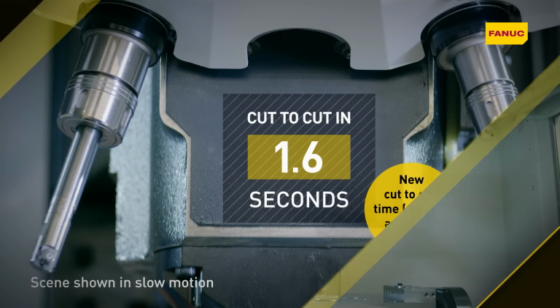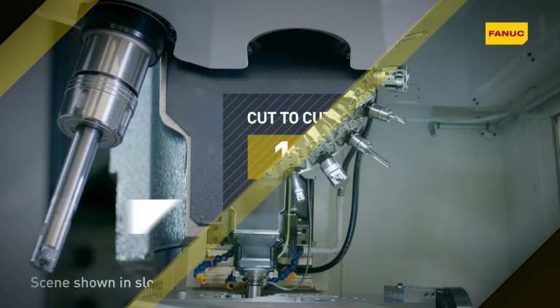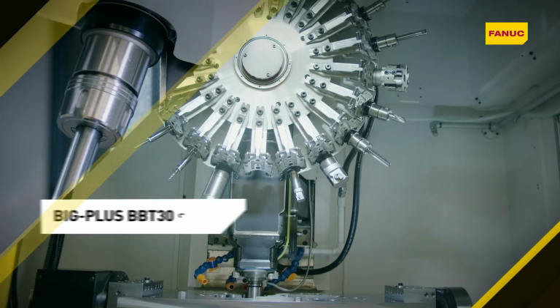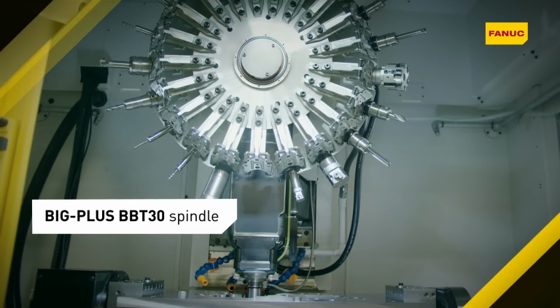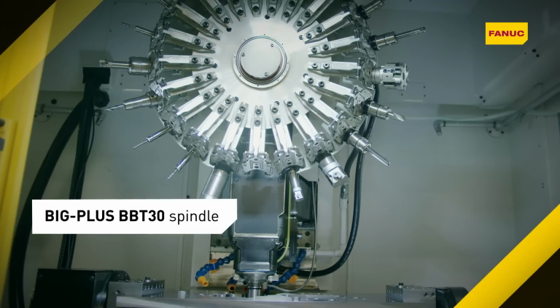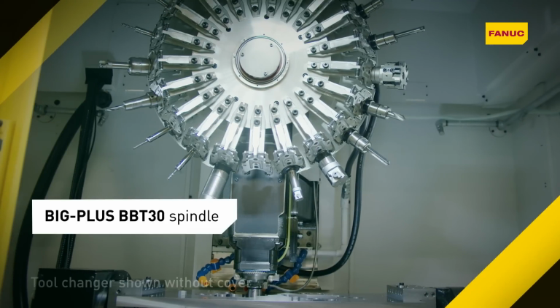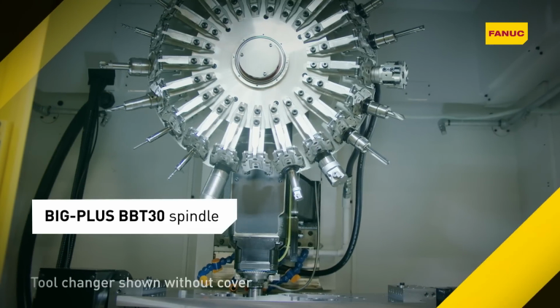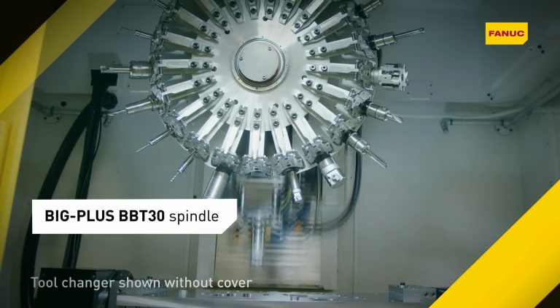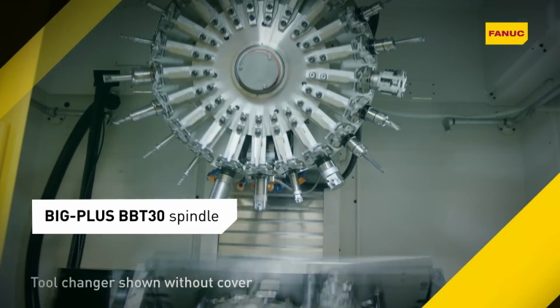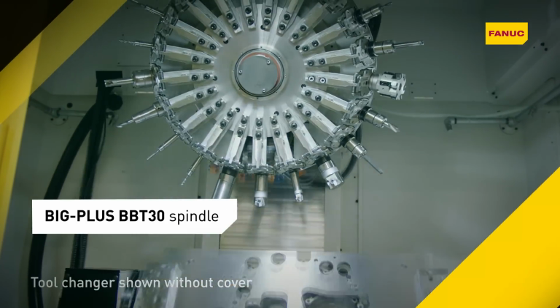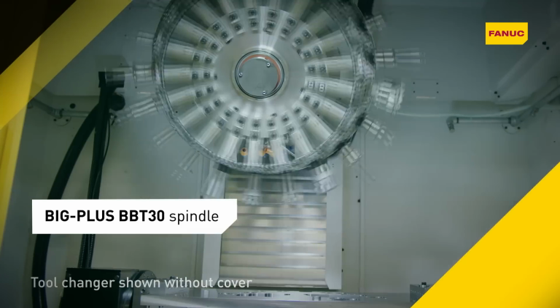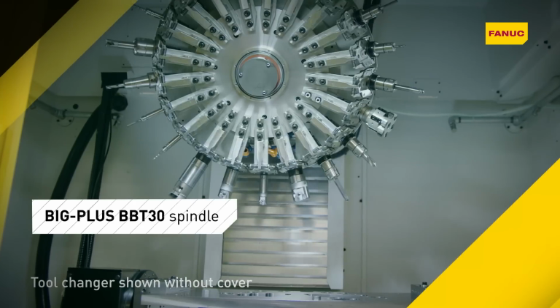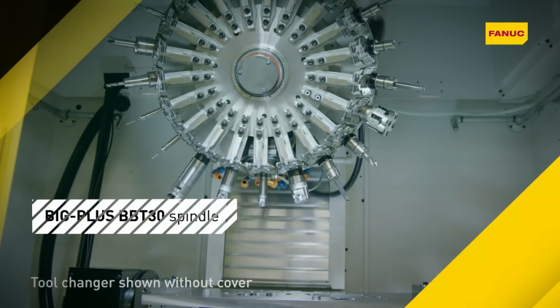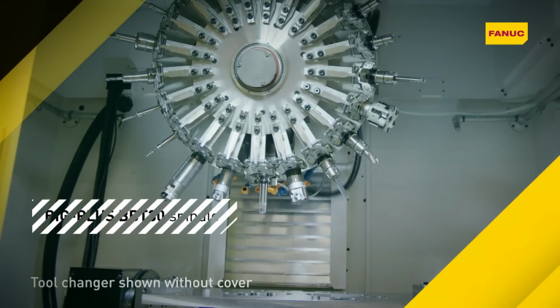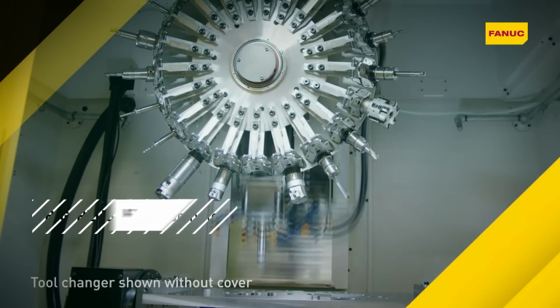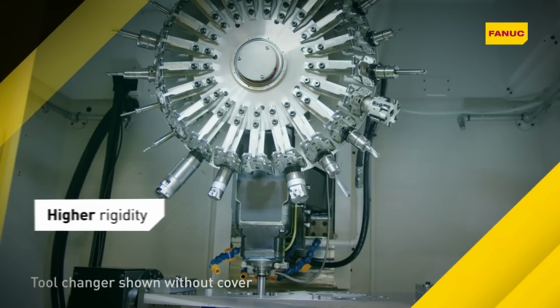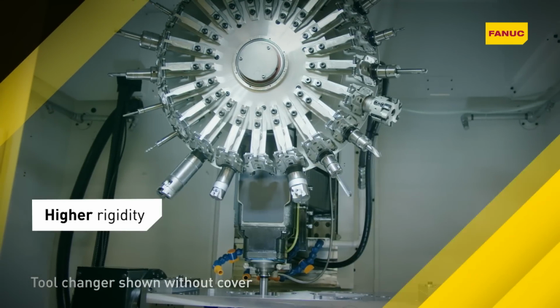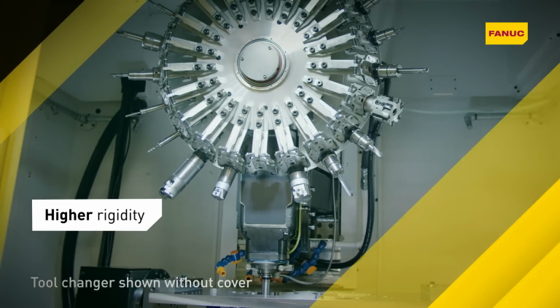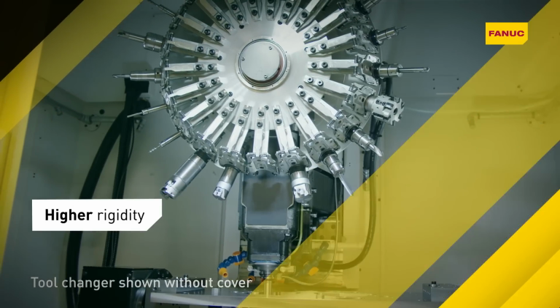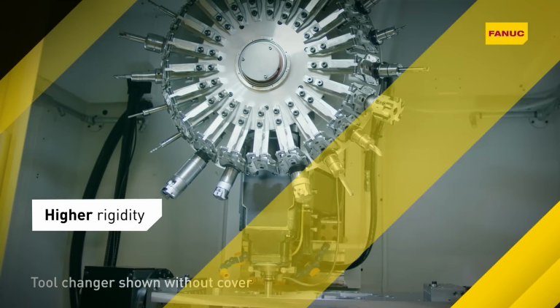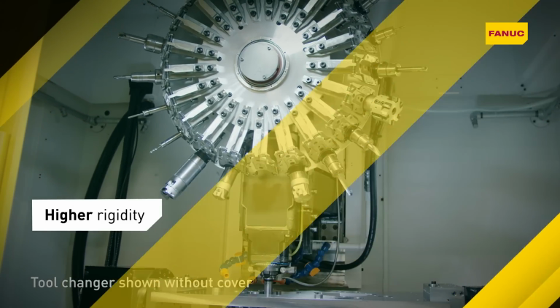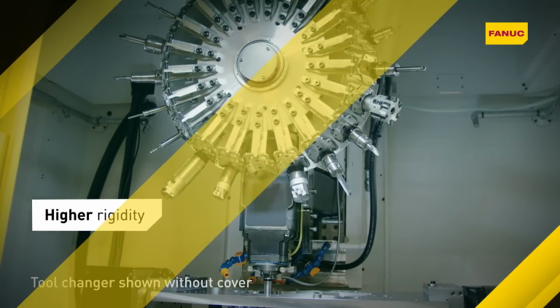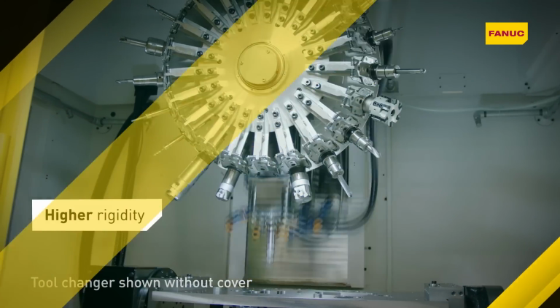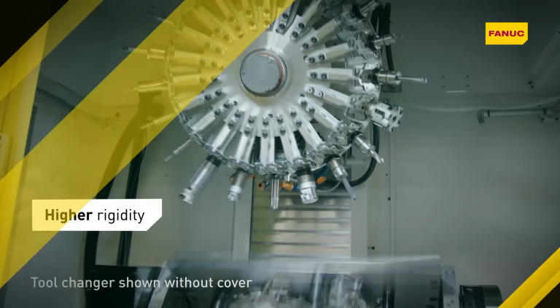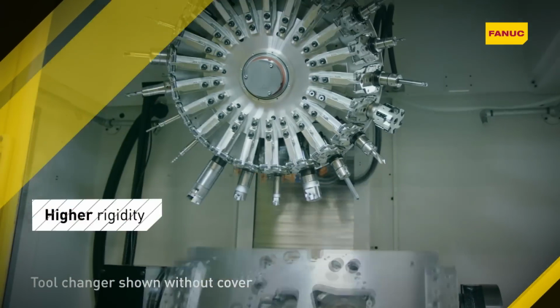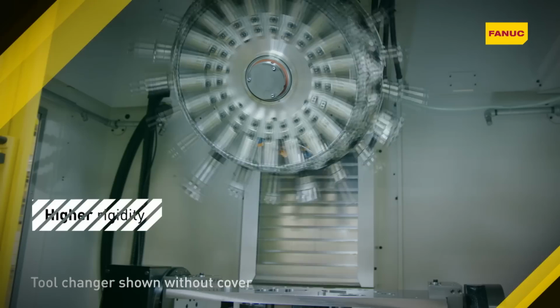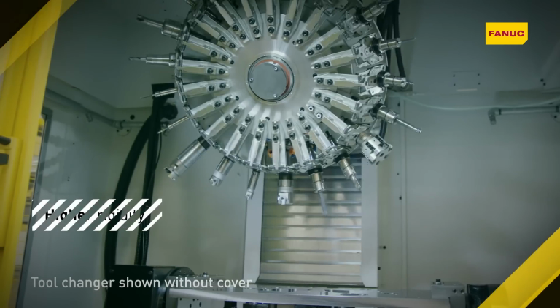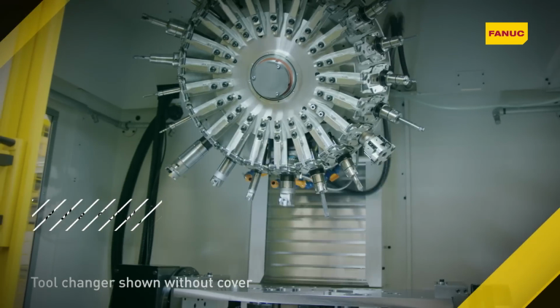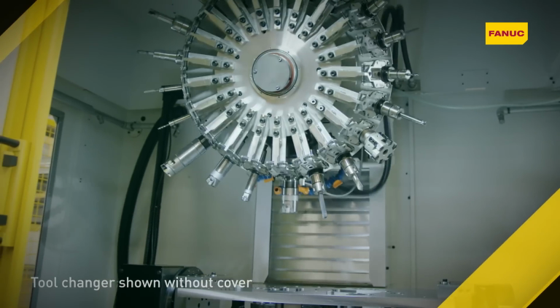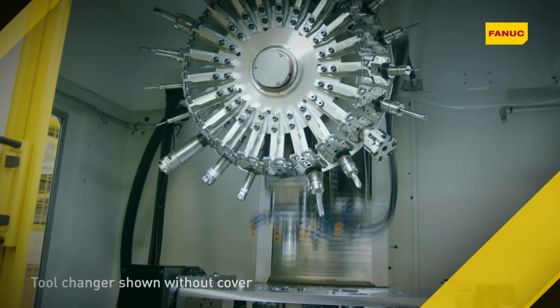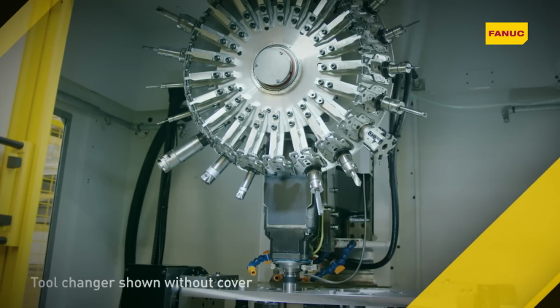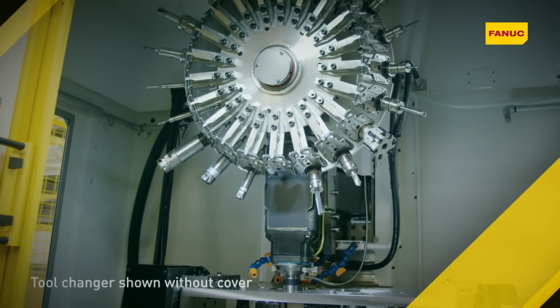For higher rigidity against radial forces, RoboDrill also comes with a big-plus BBT-30 spindle.